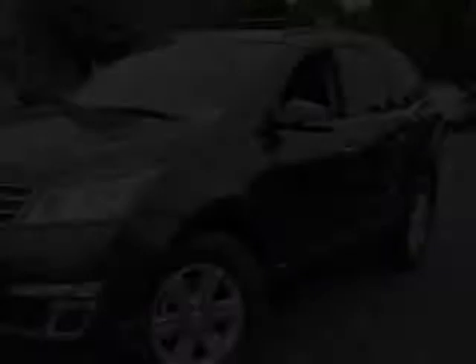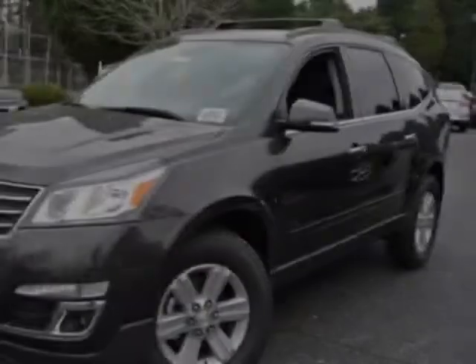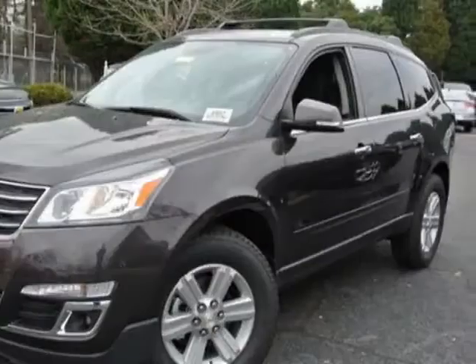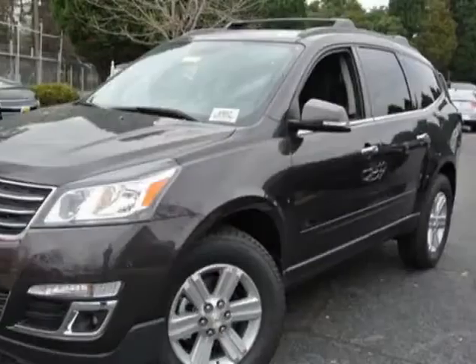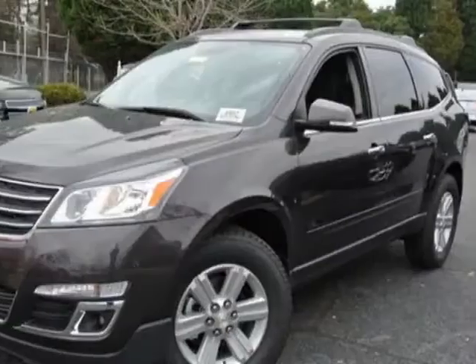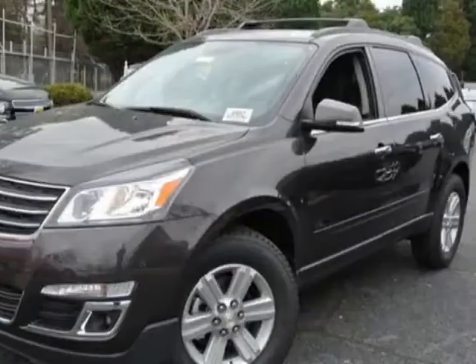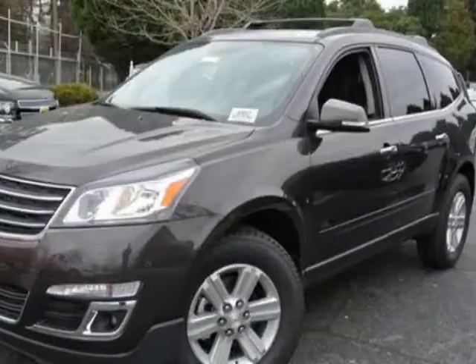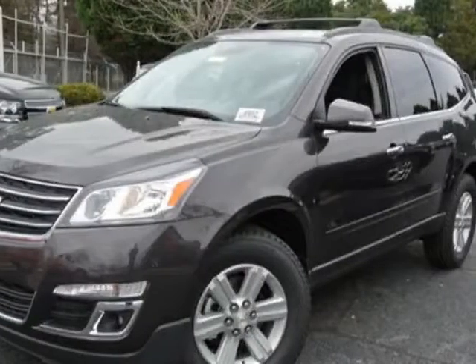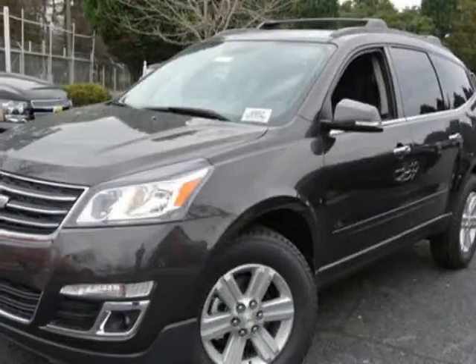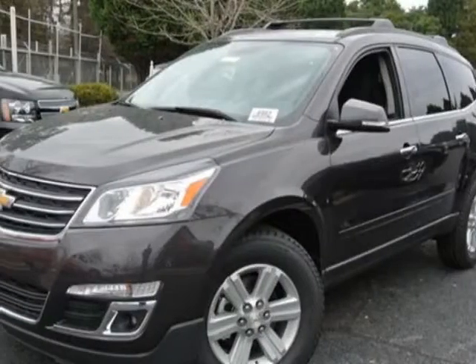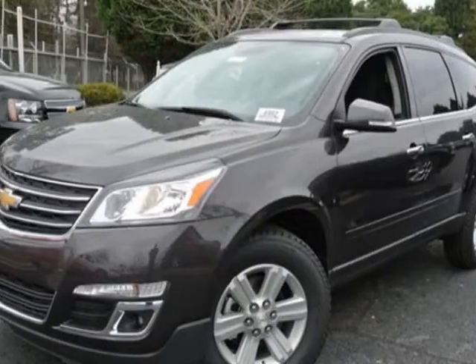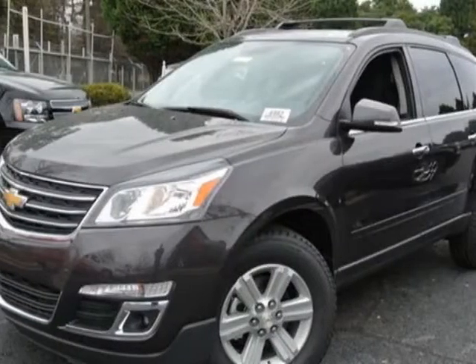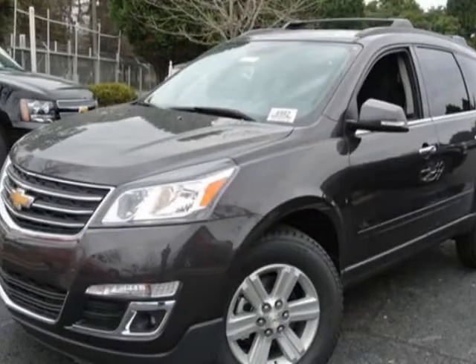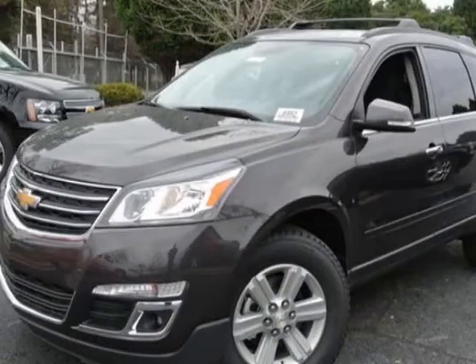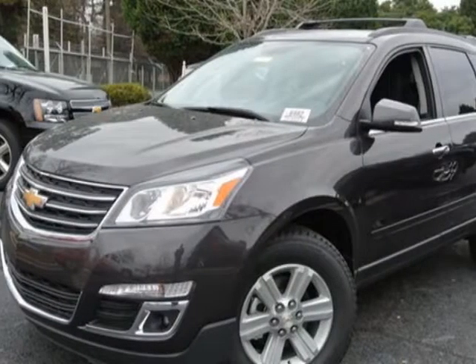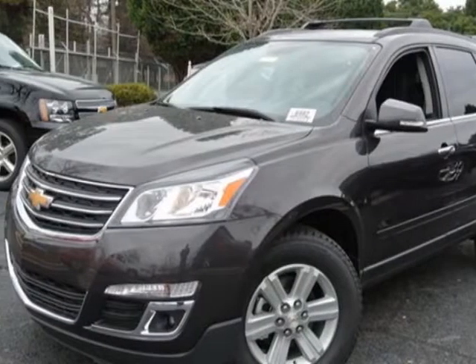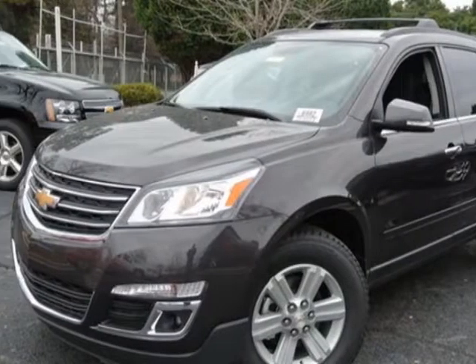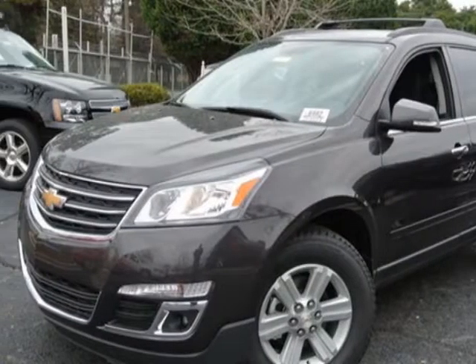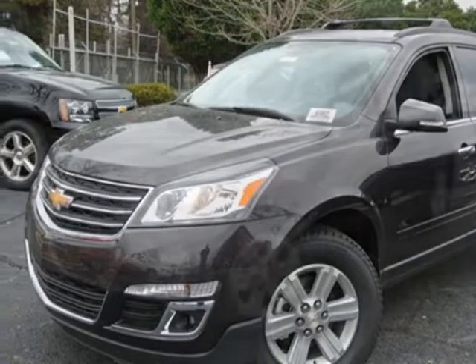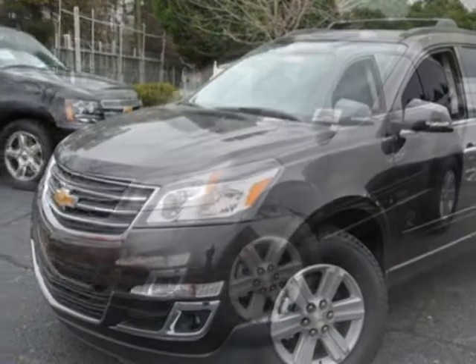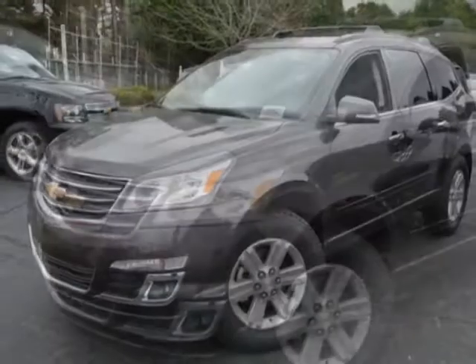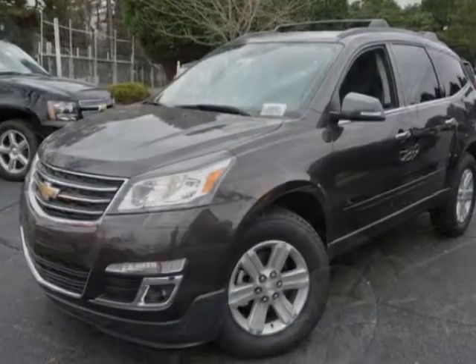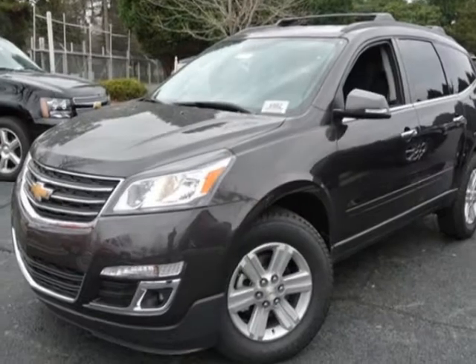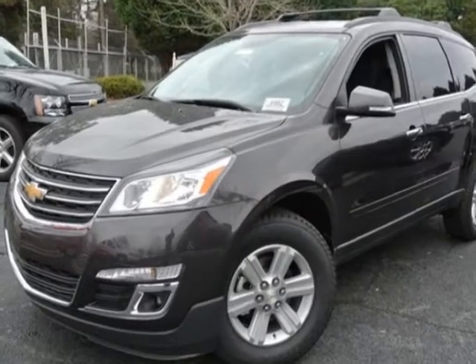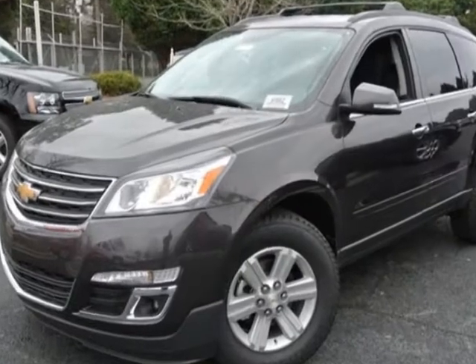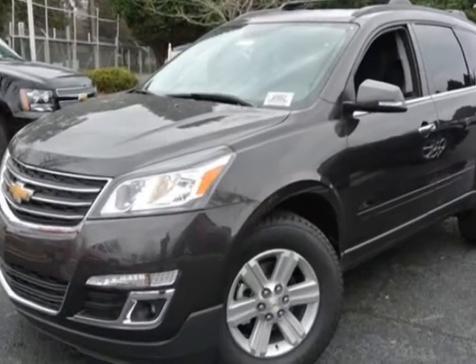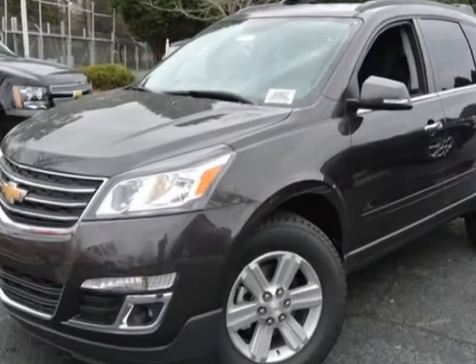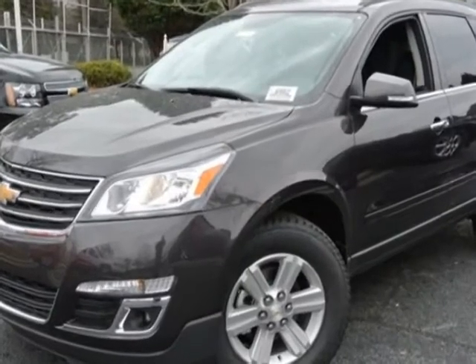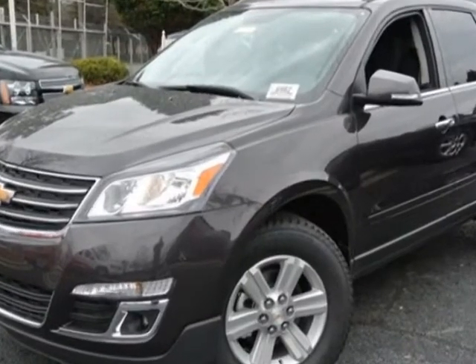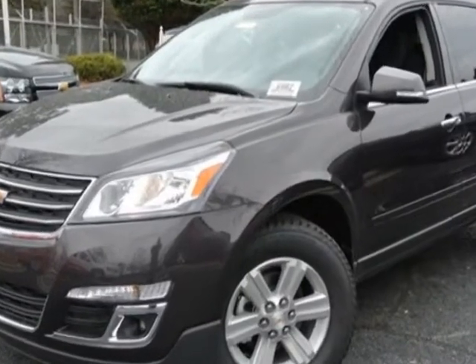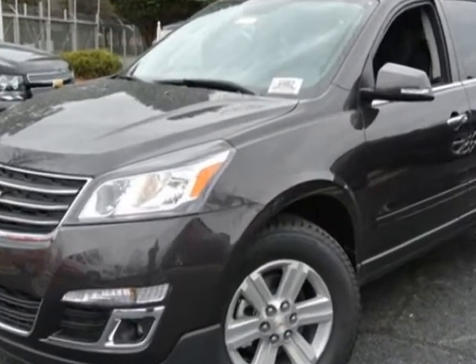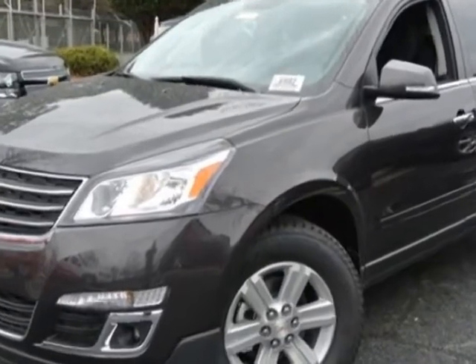Take a look at this new 2013 Chevrolet Traverse. For your protection, this vehicle has a full factory warranty.